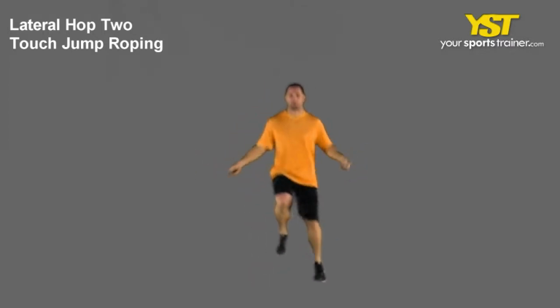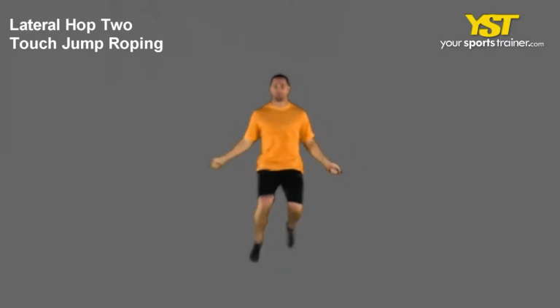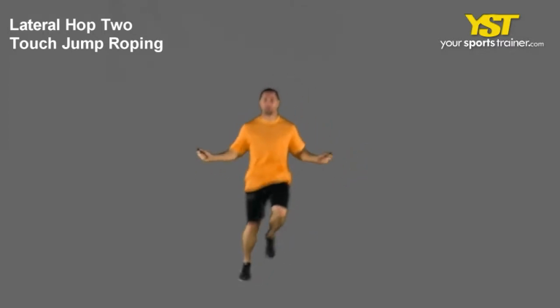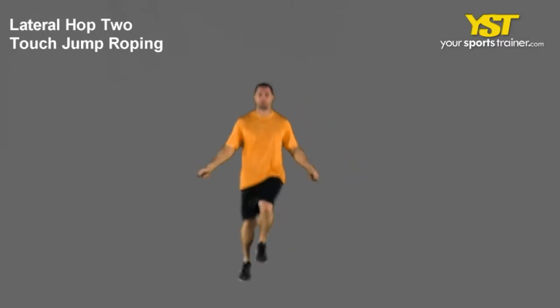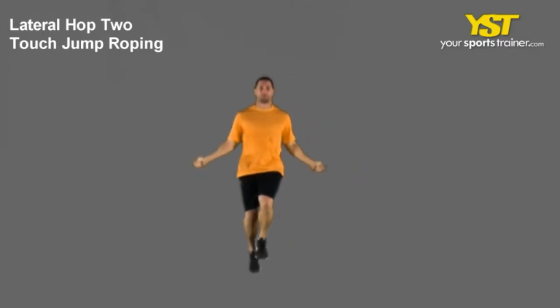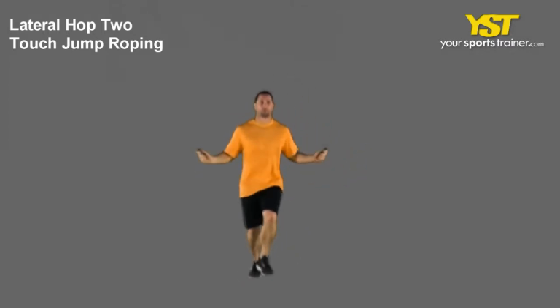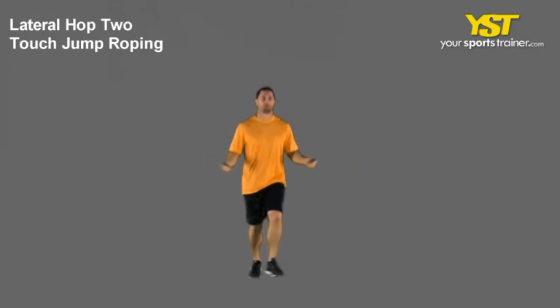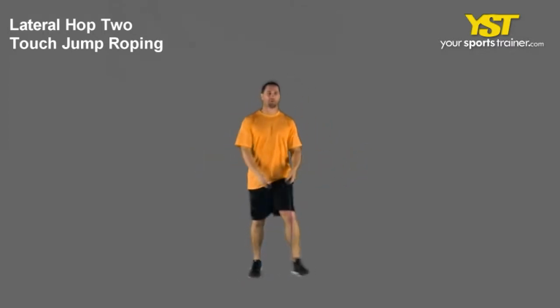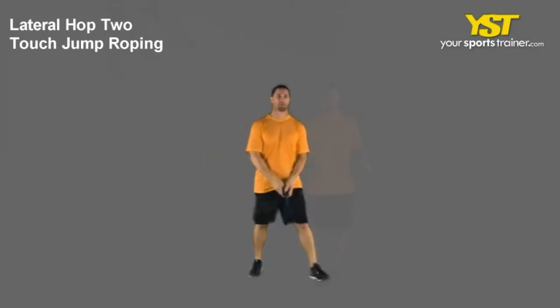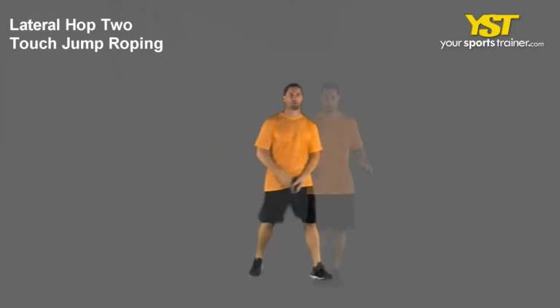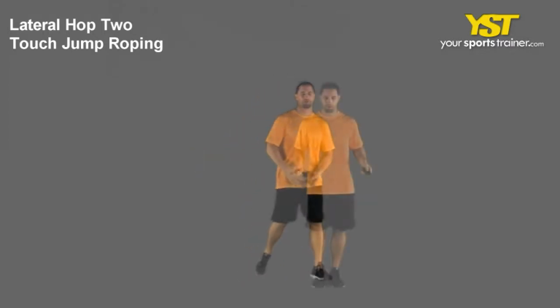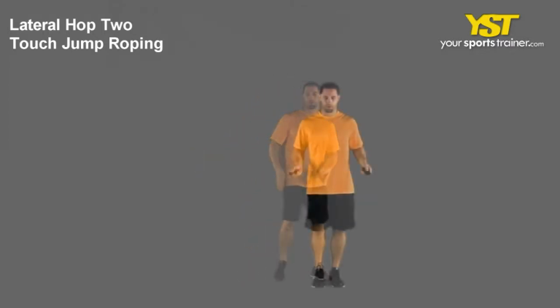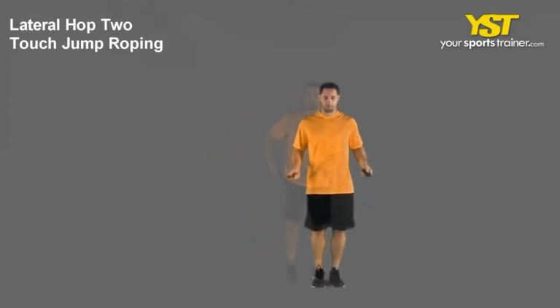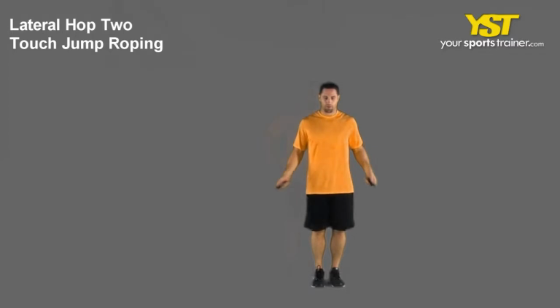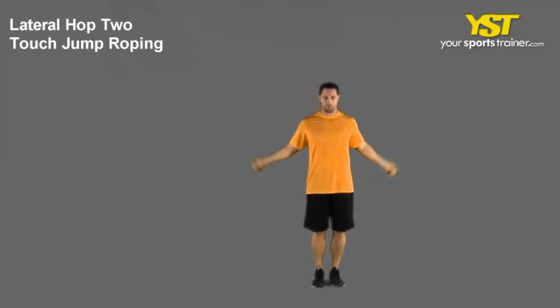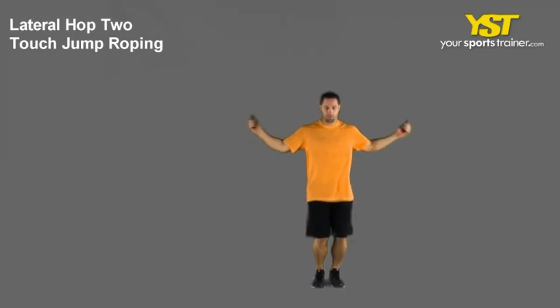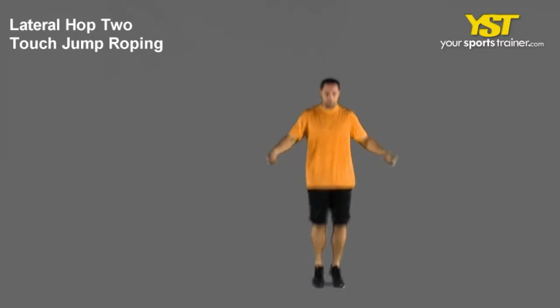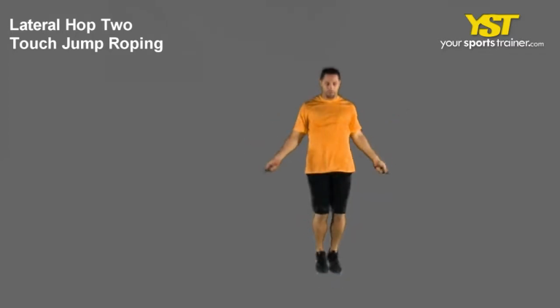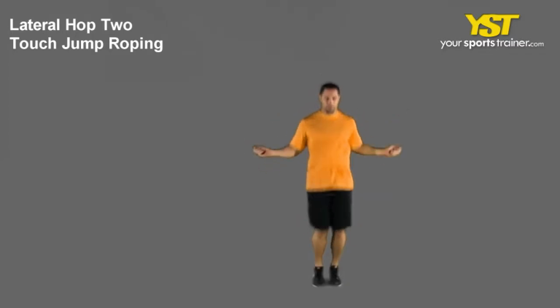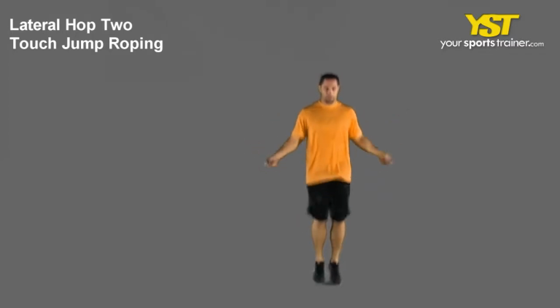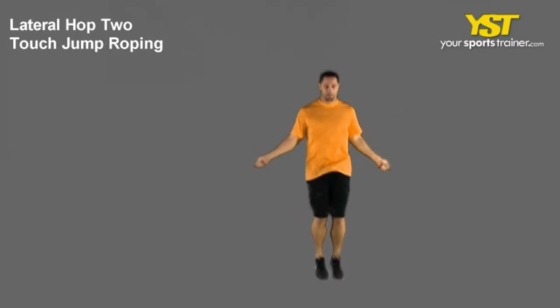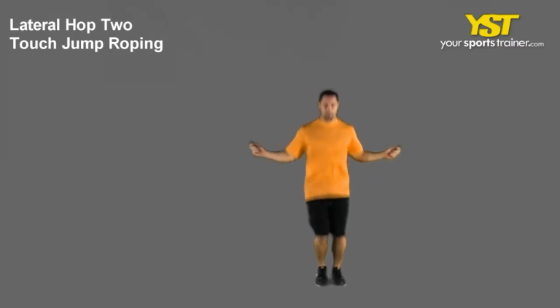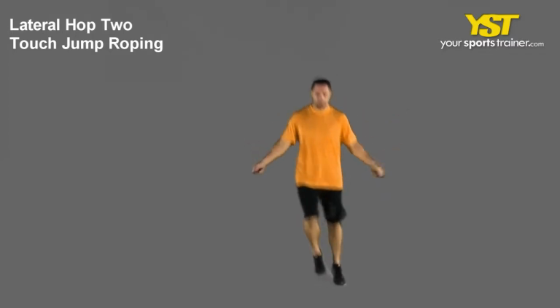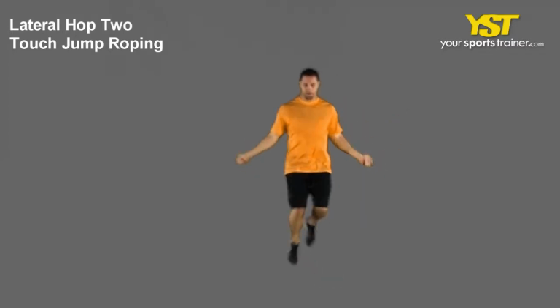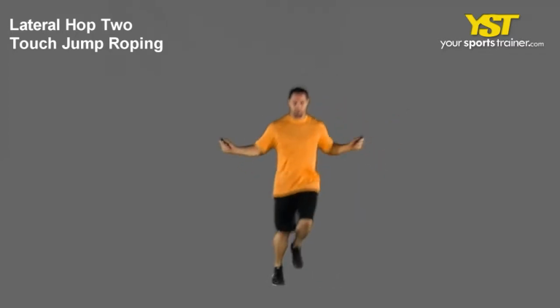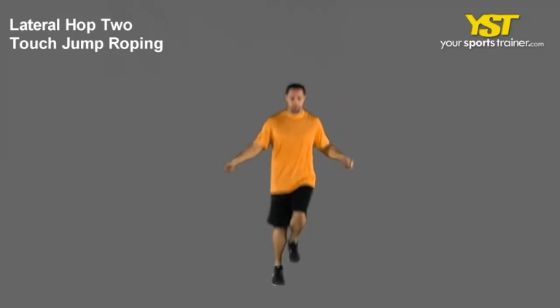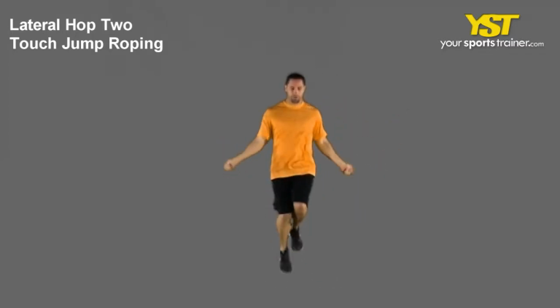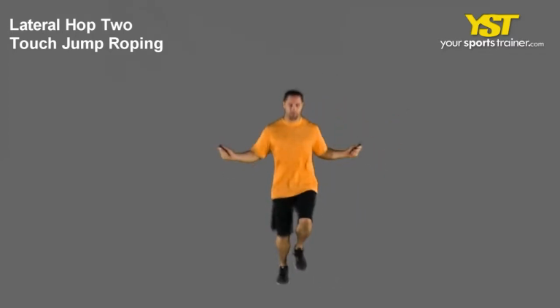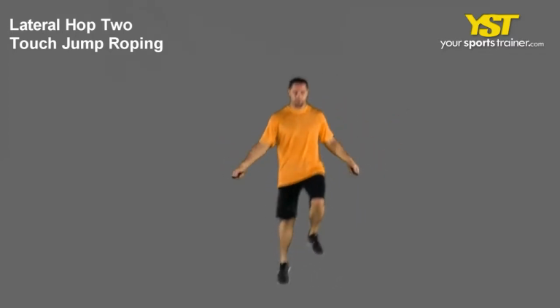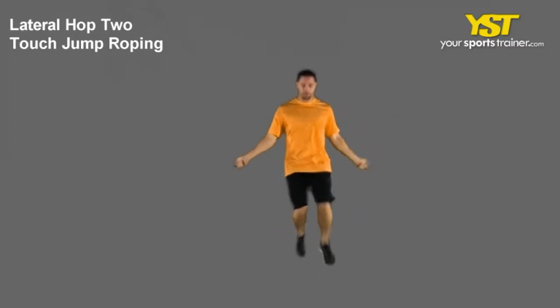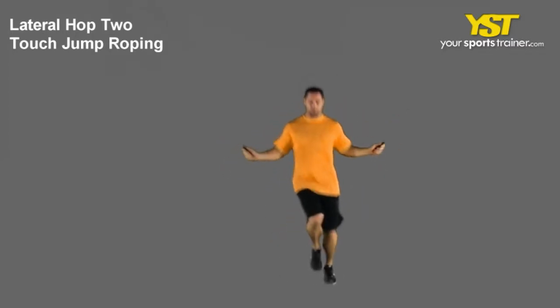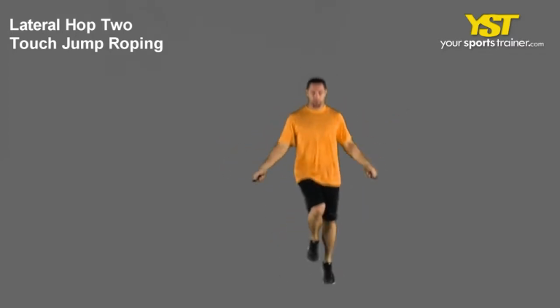When in rhythm, jump over the rope by jogging laterally for 5 yards and then back.